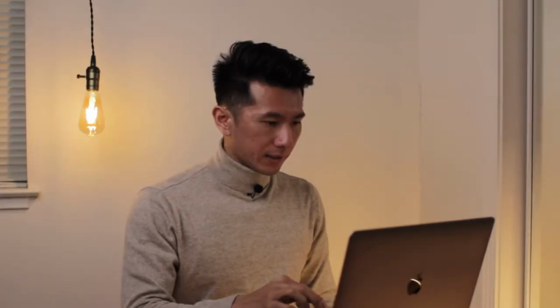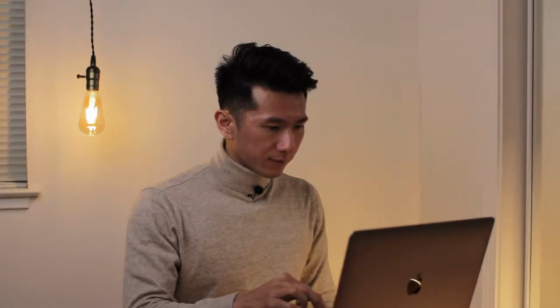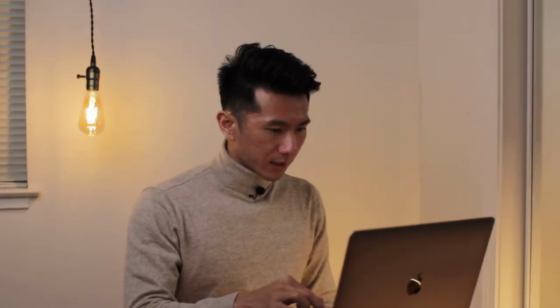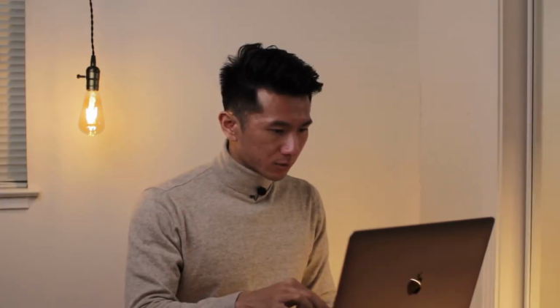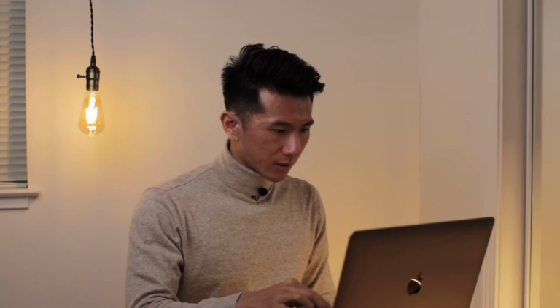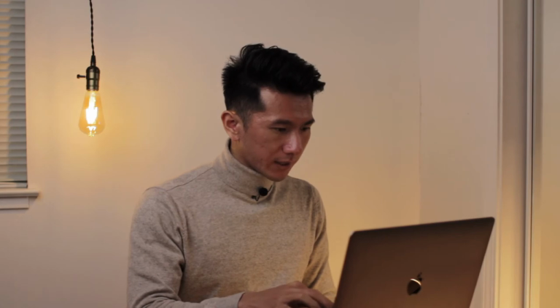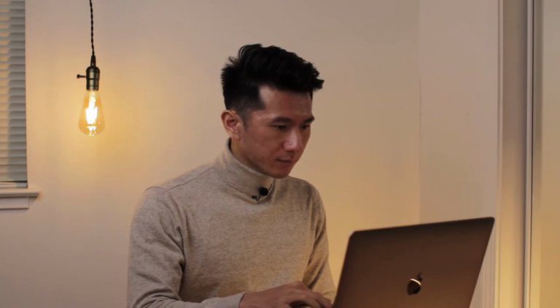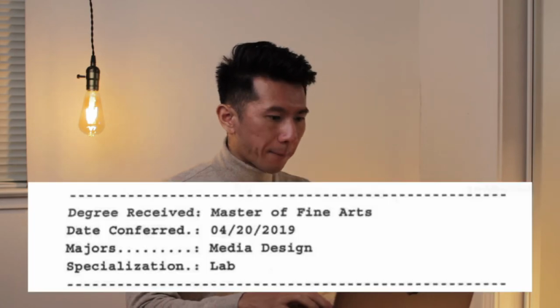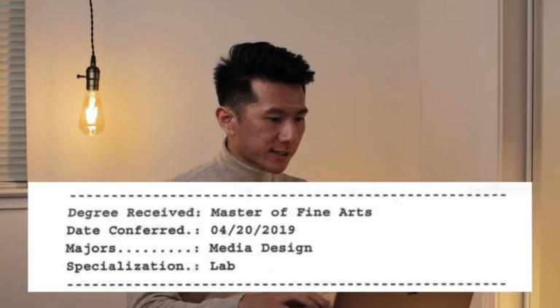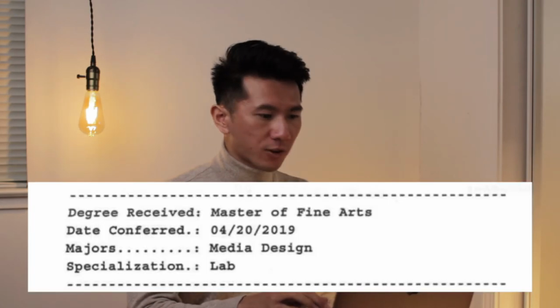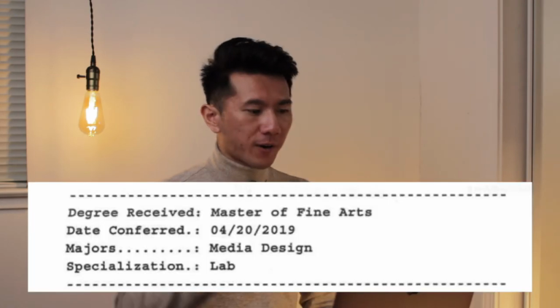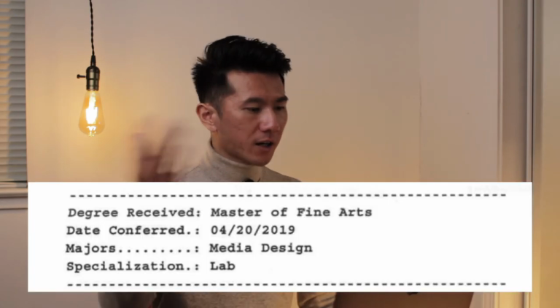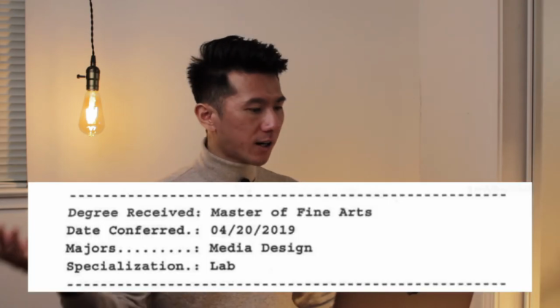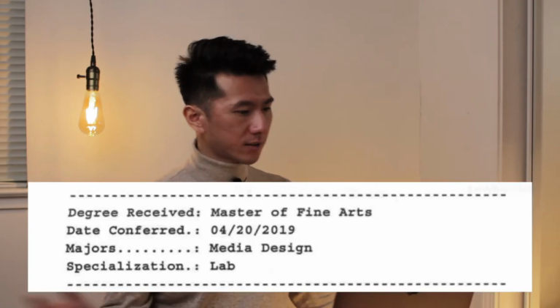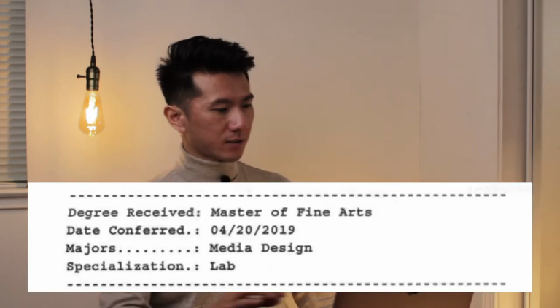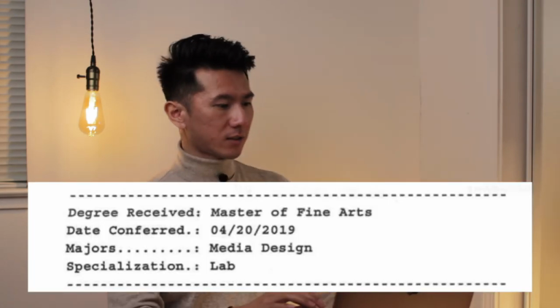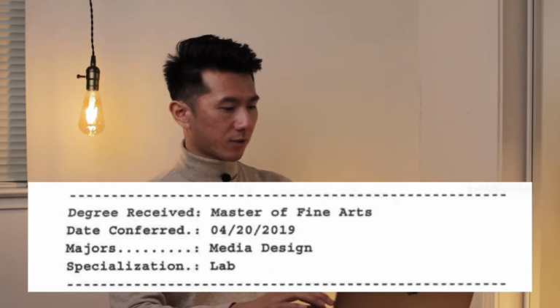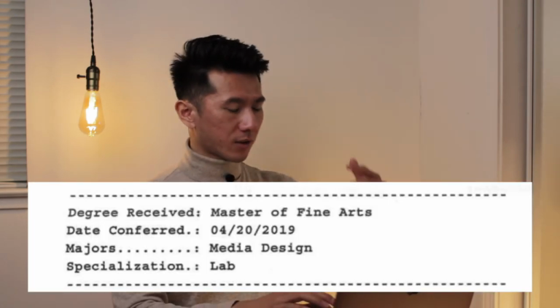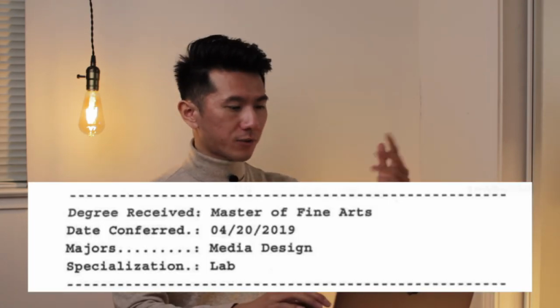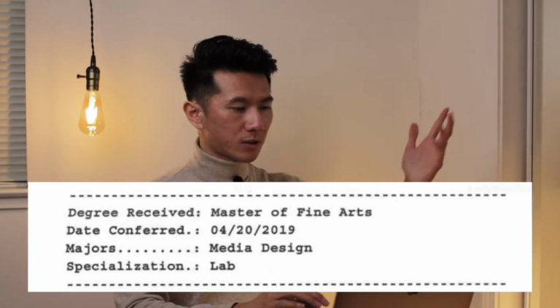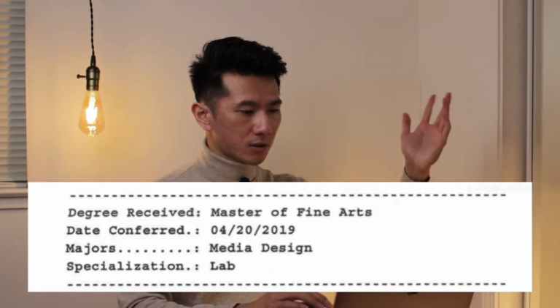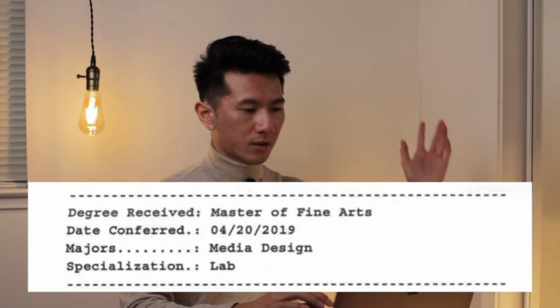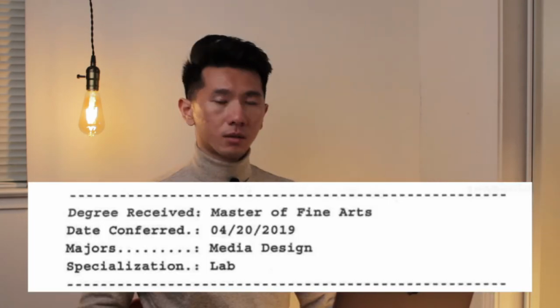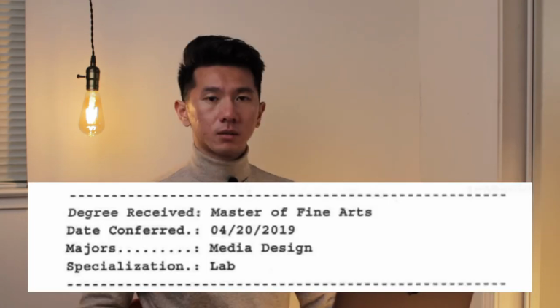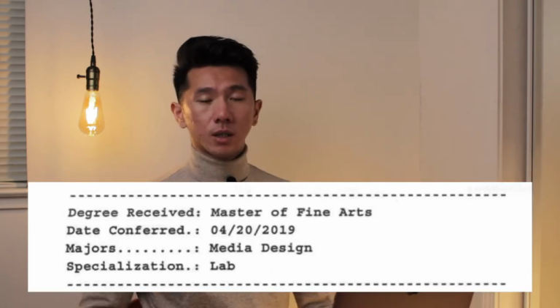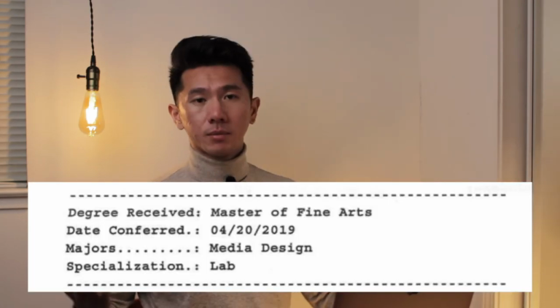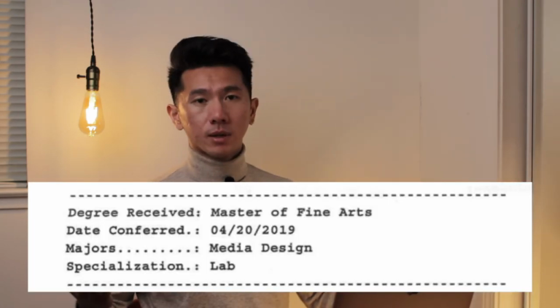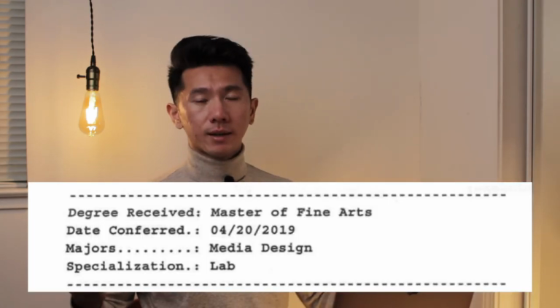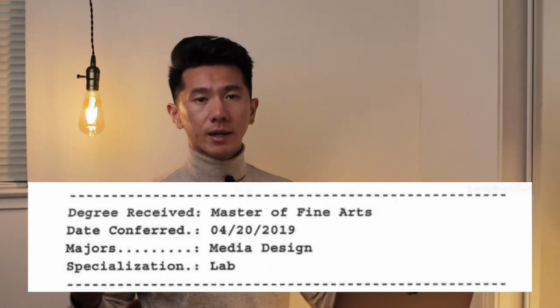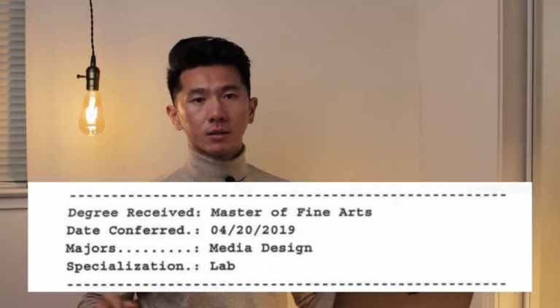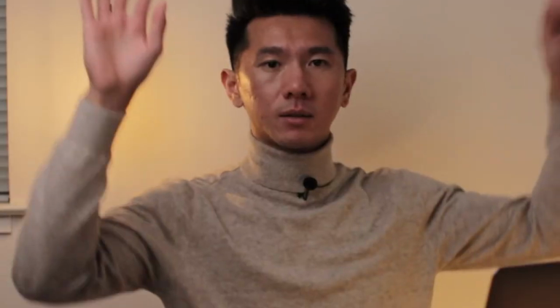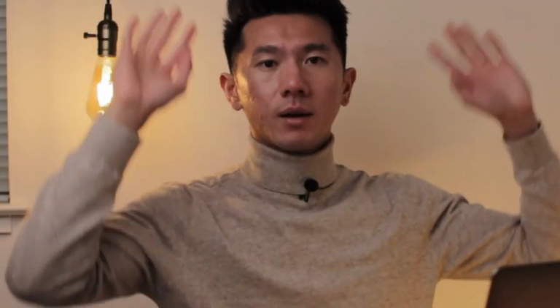And then scrolling further — Master of Fine Arts, degree conferred. I did it again.